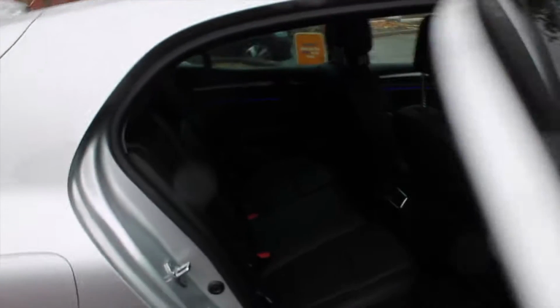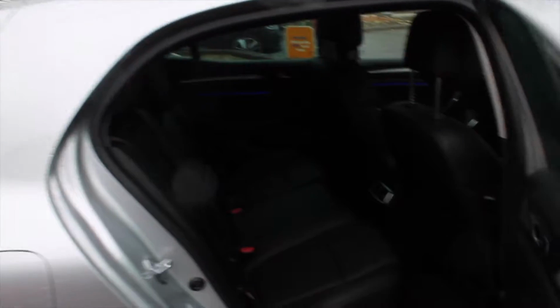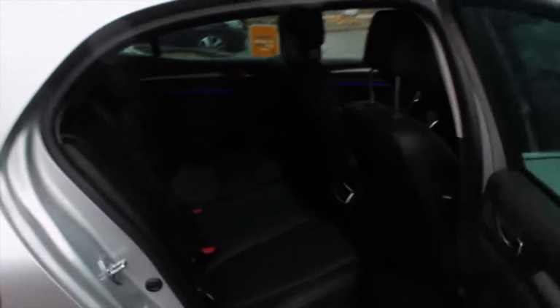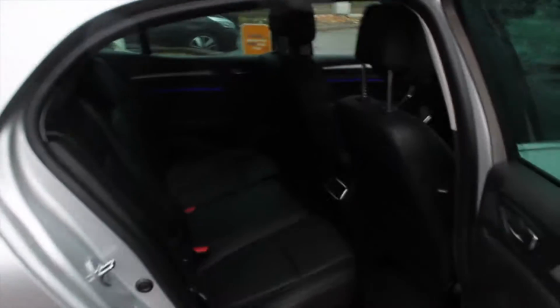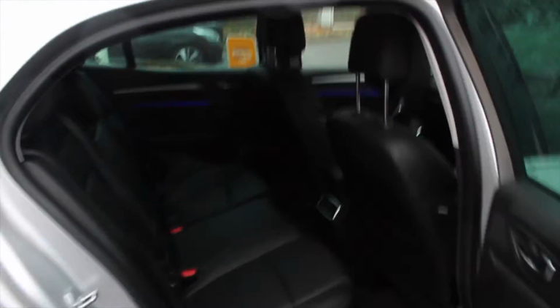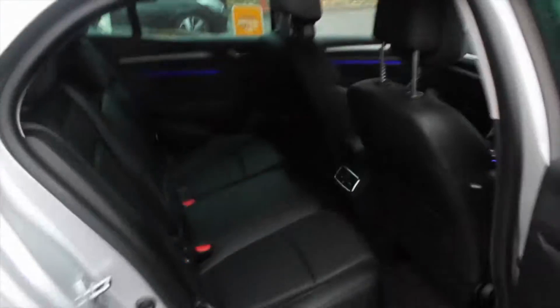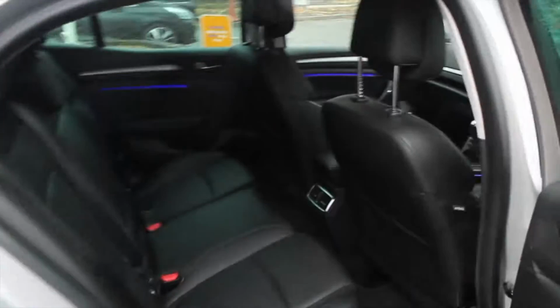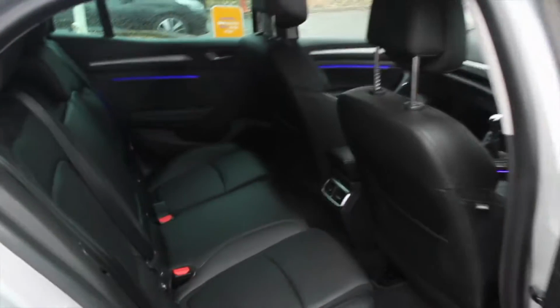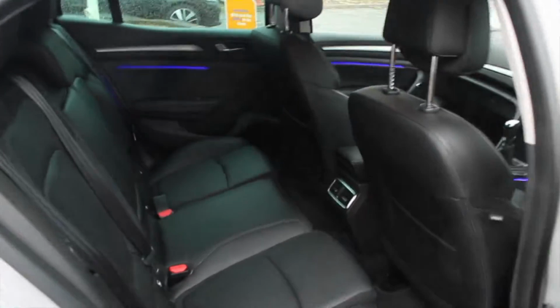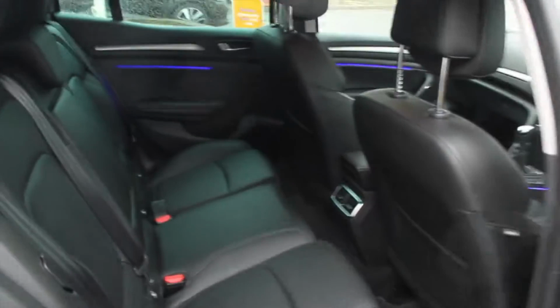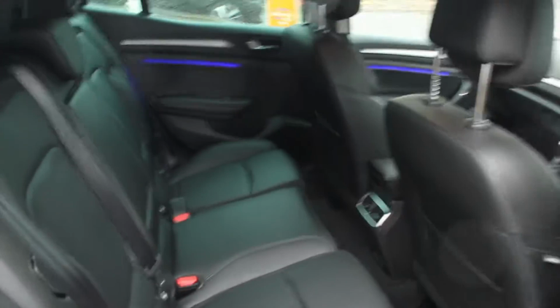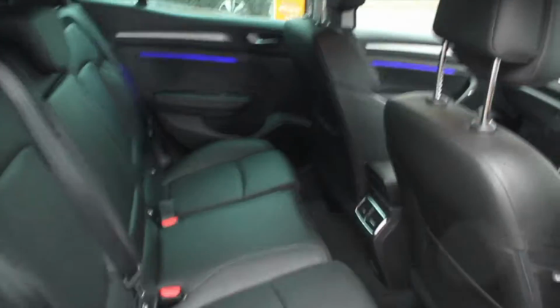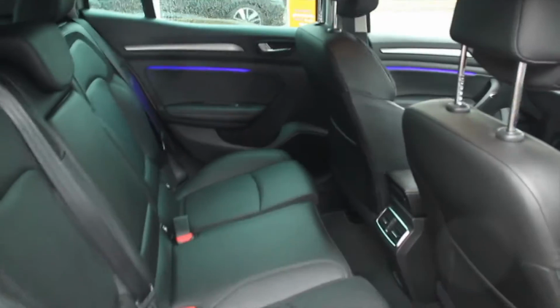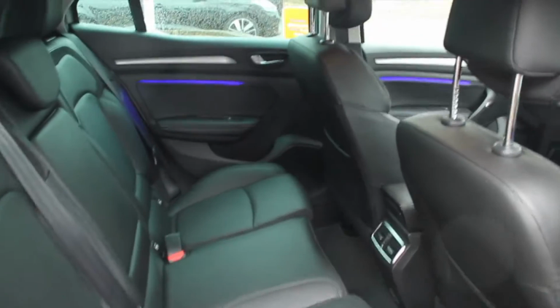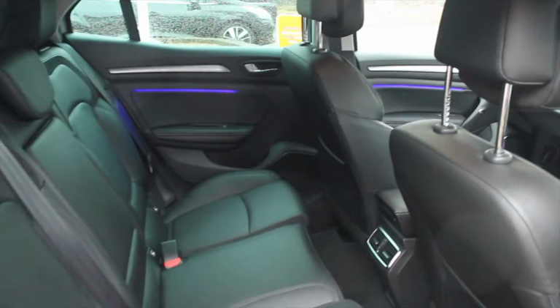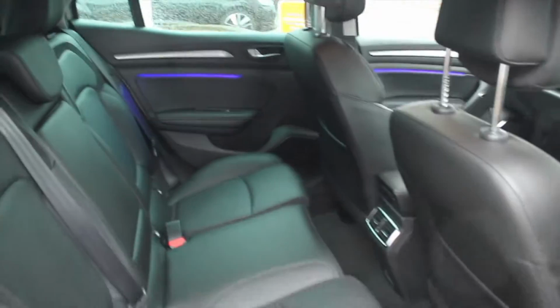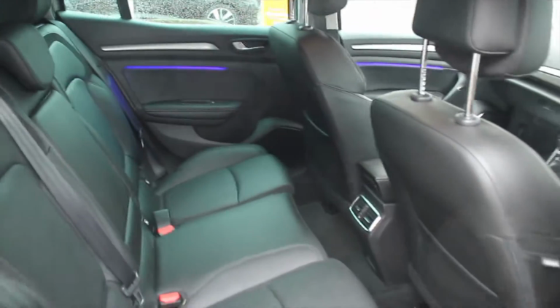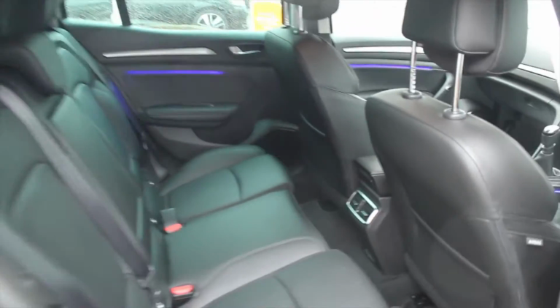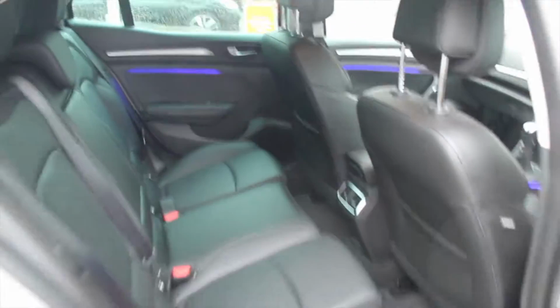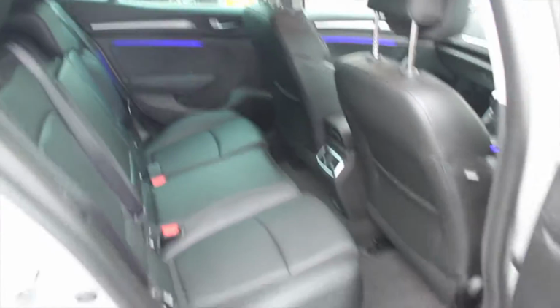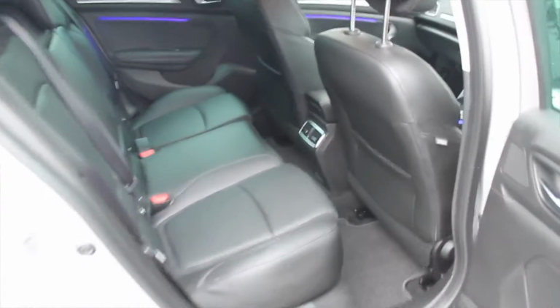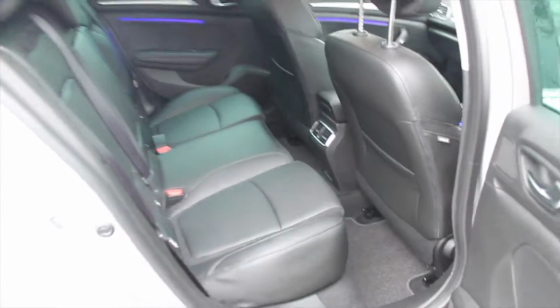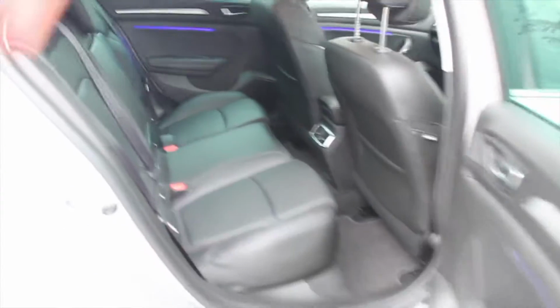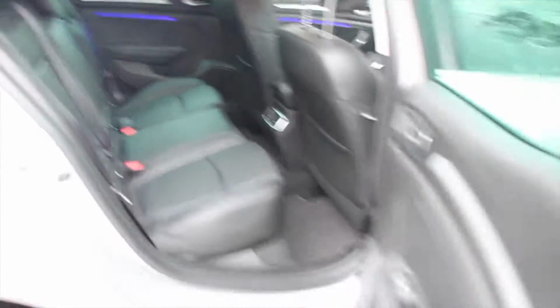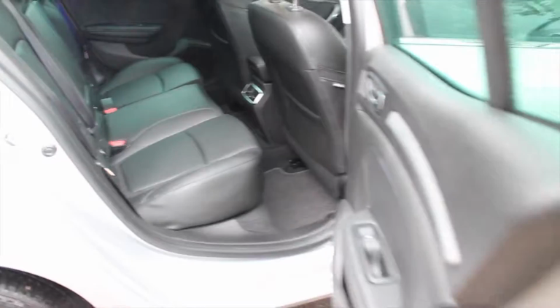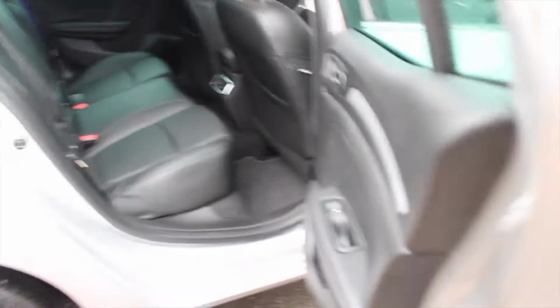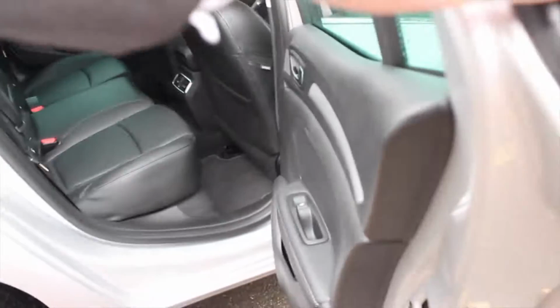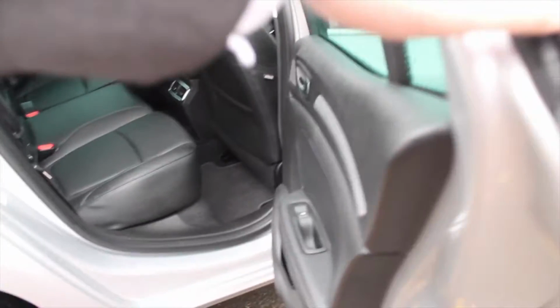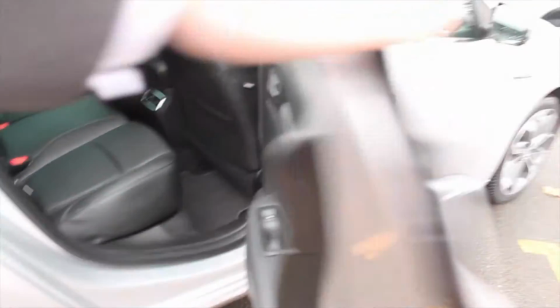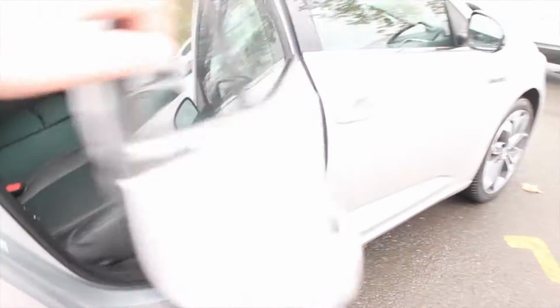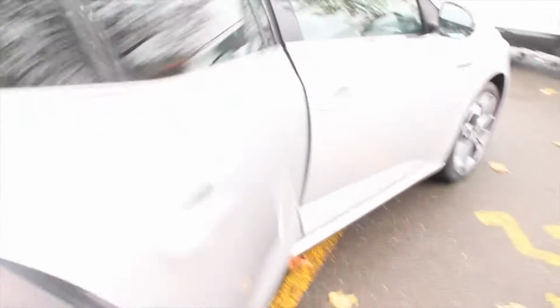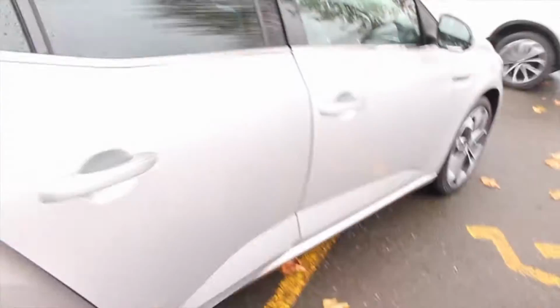There's plenty of space in the rear with ISOFIX points. The electric windows are in the rear as well.